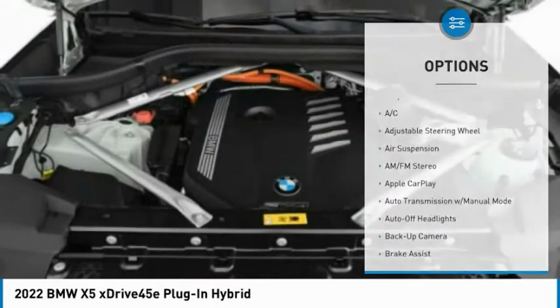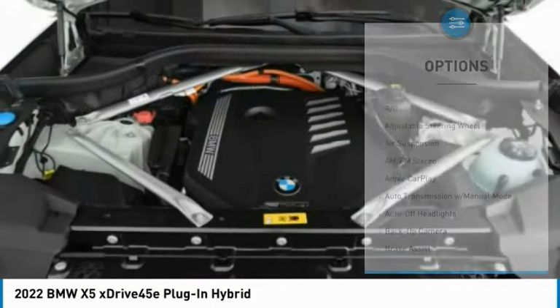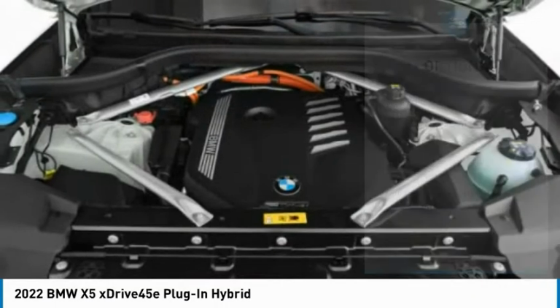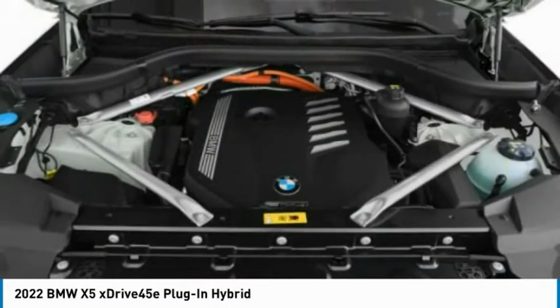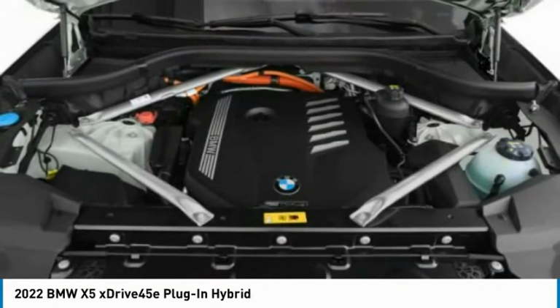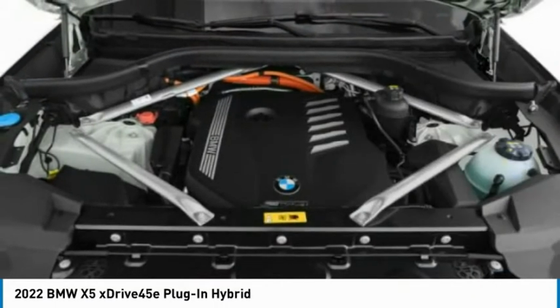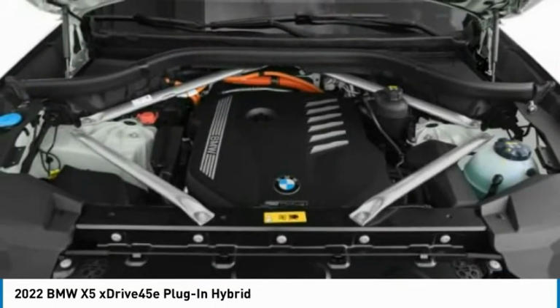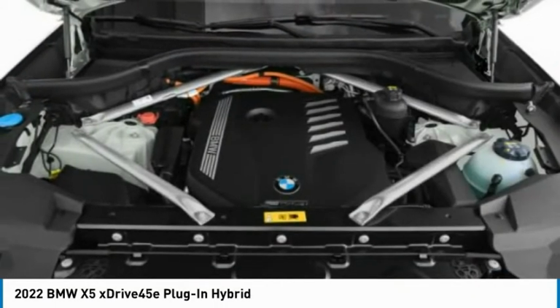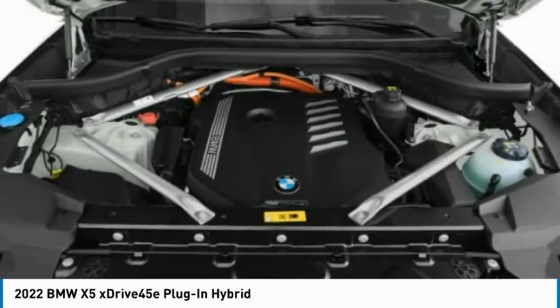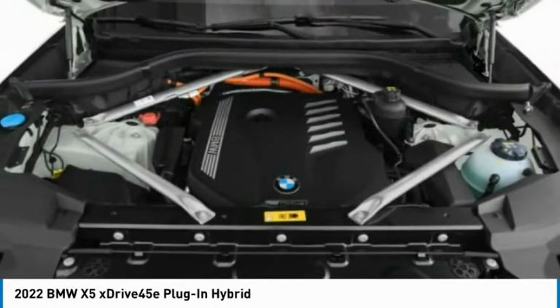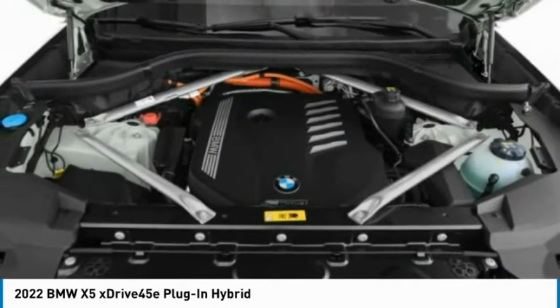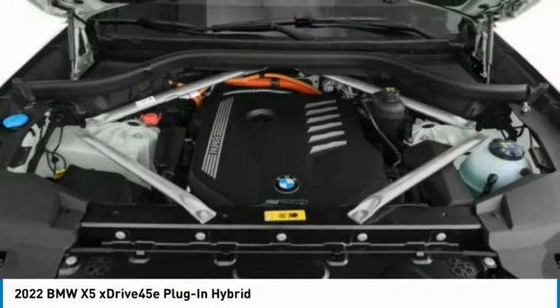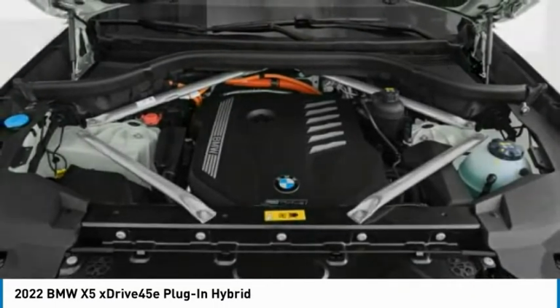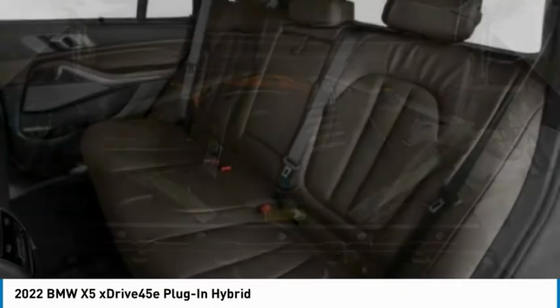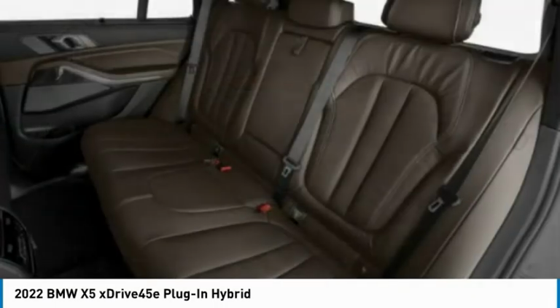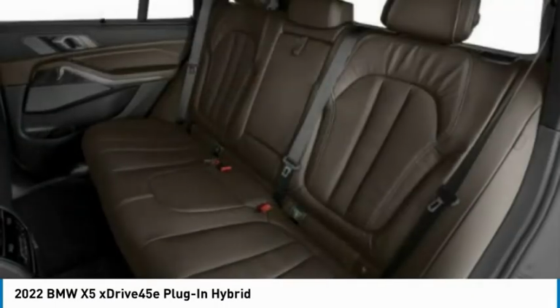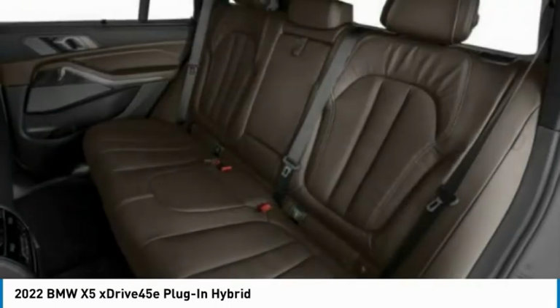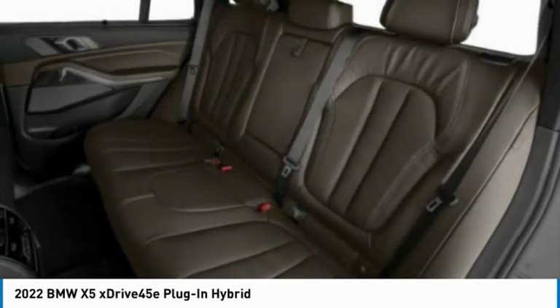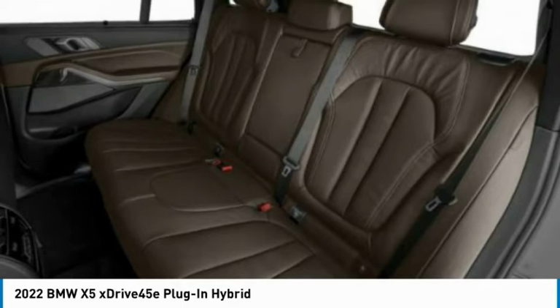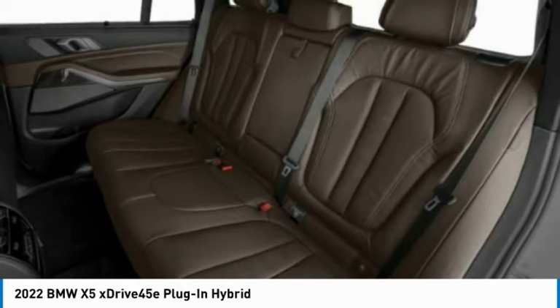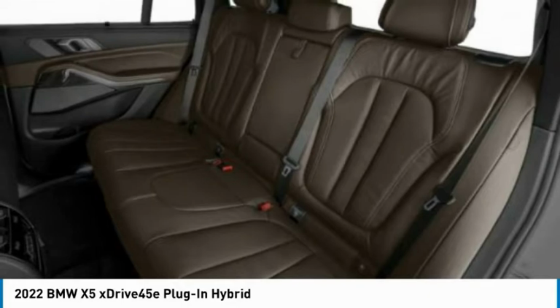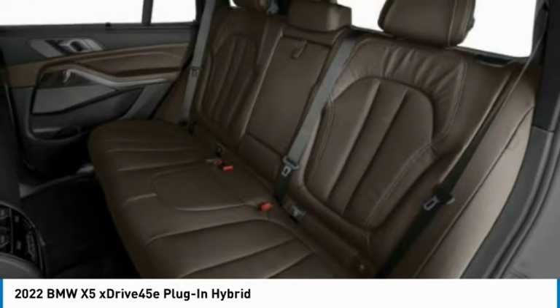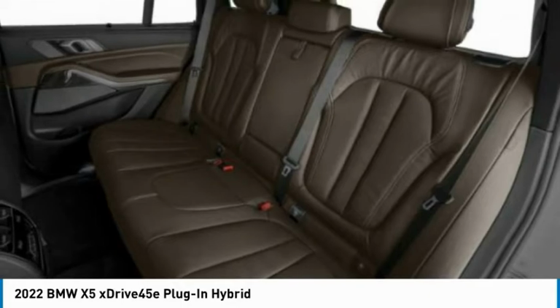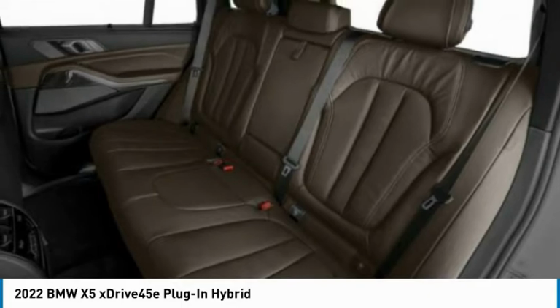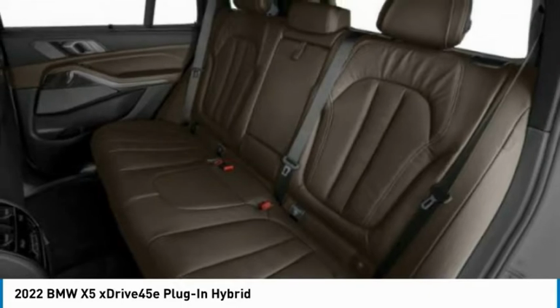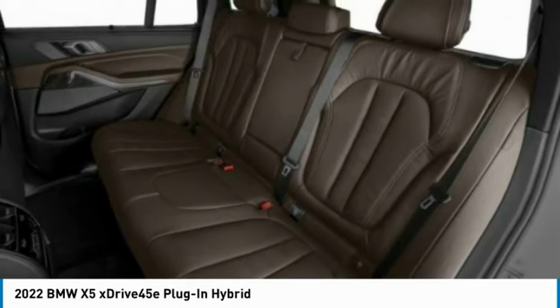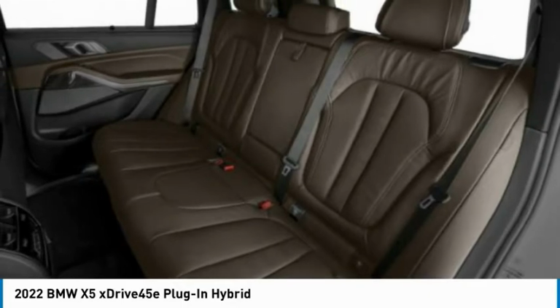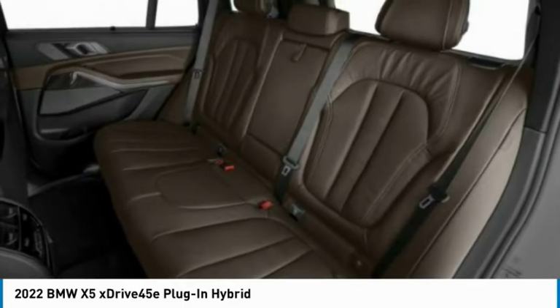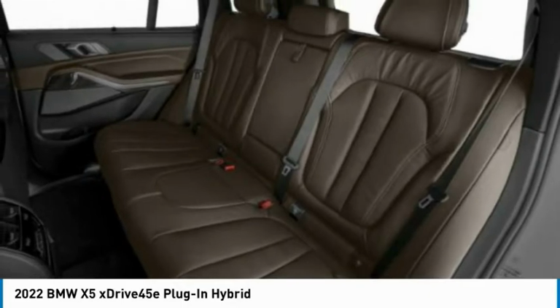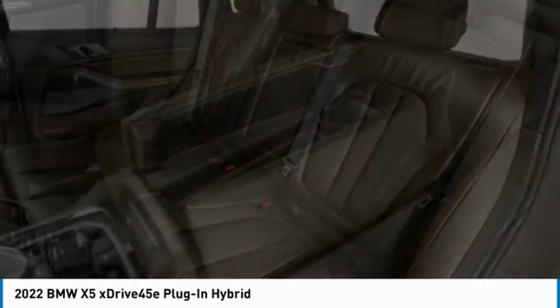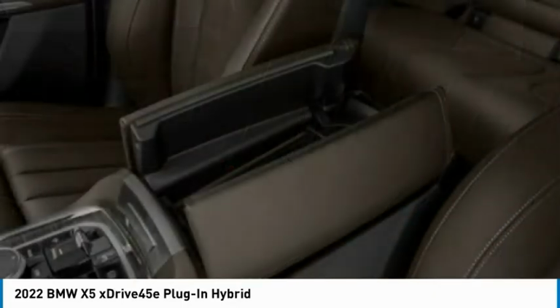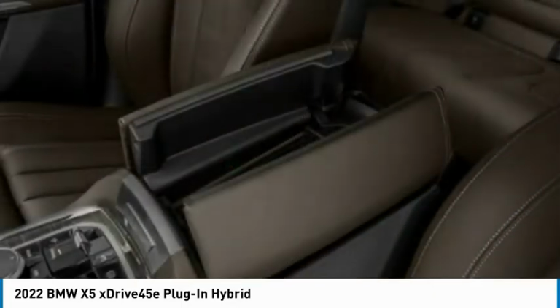All-wheel drive, heated mirrors, rear spoiler, power lift gate.